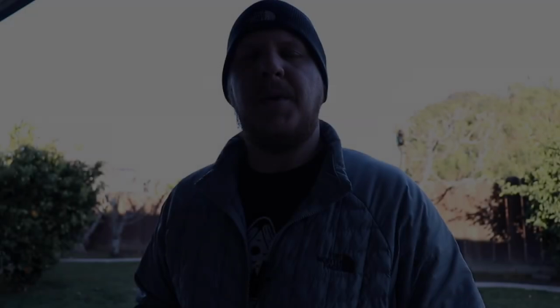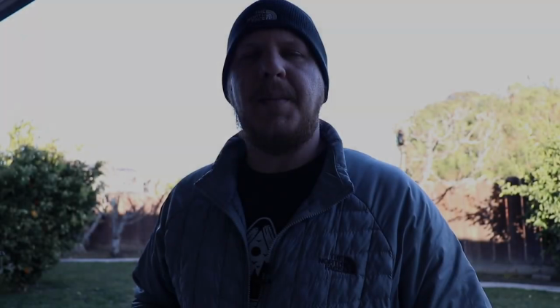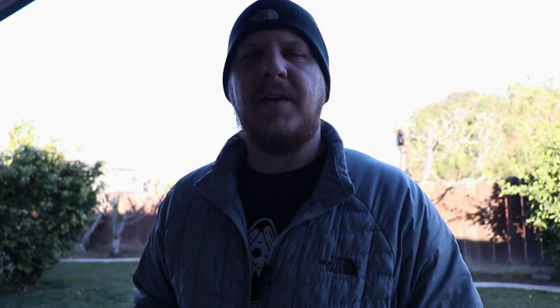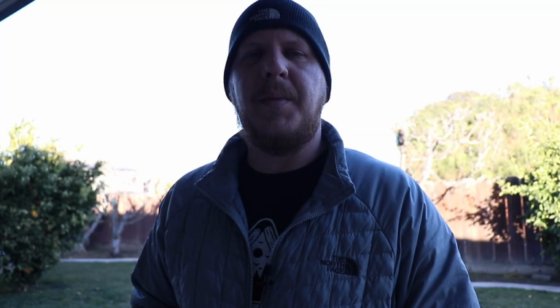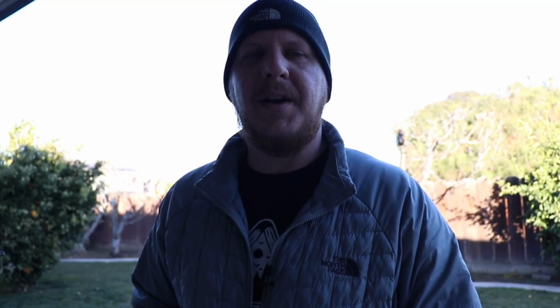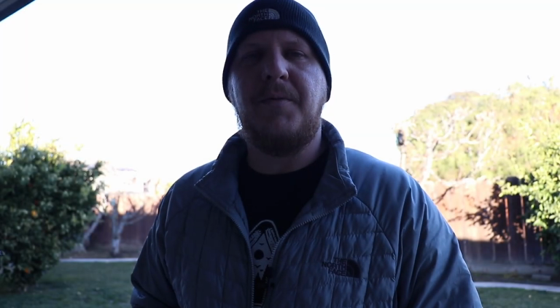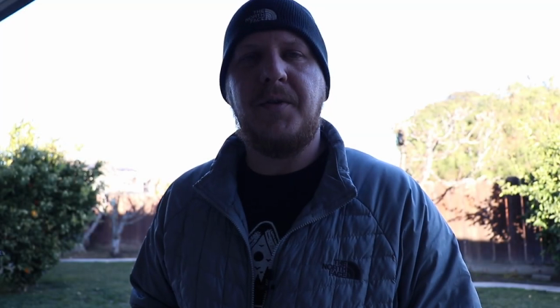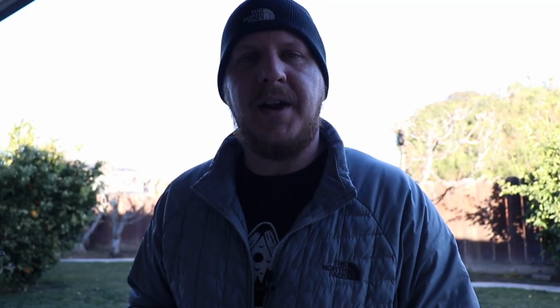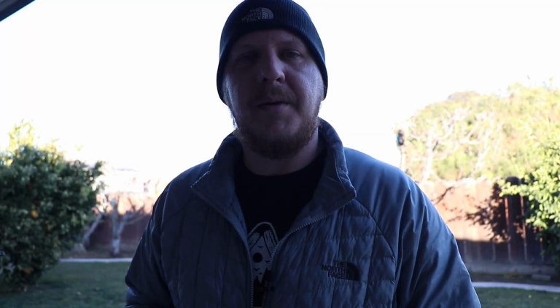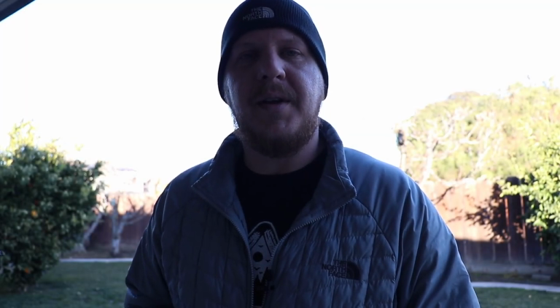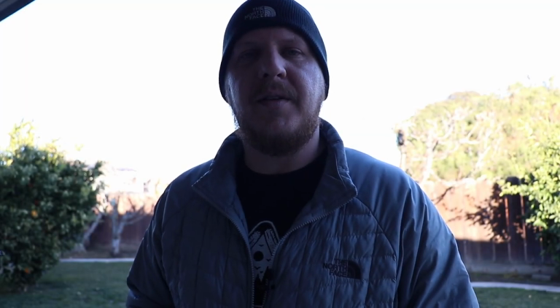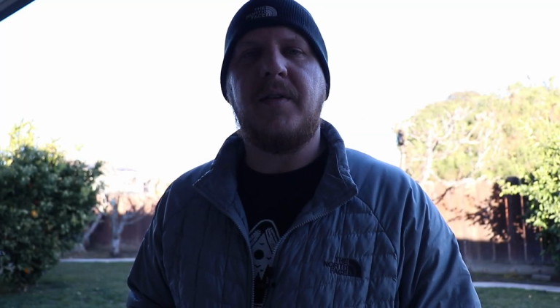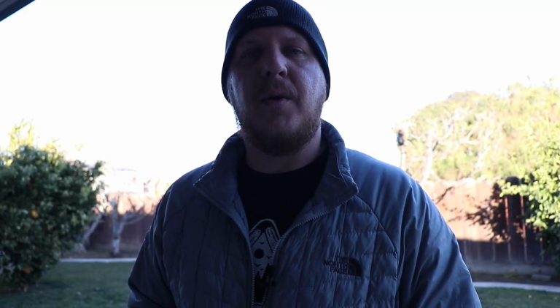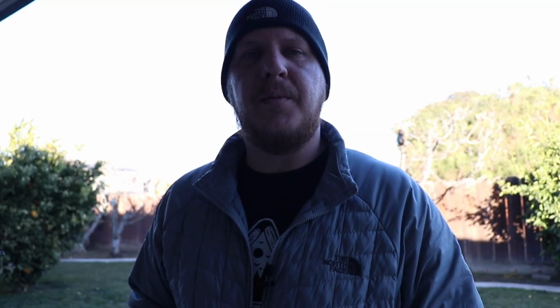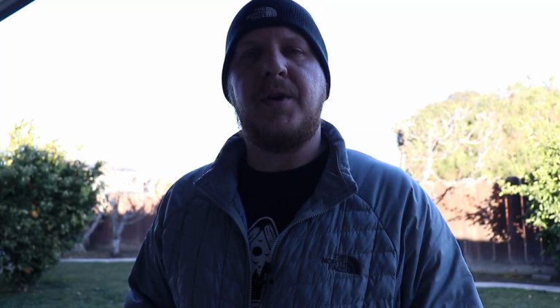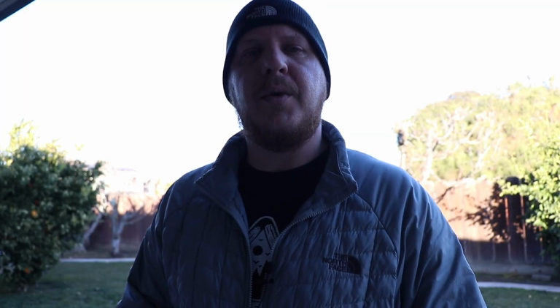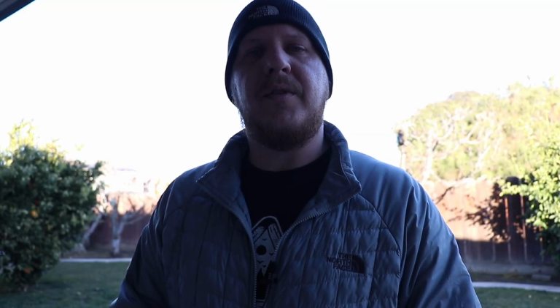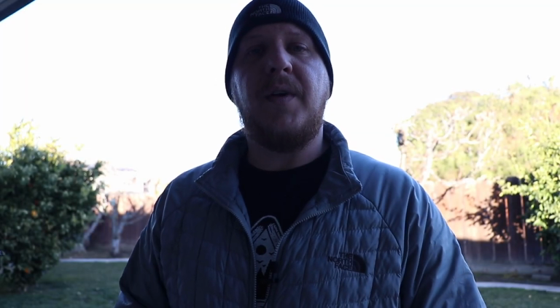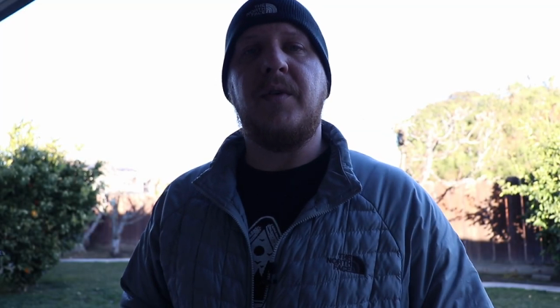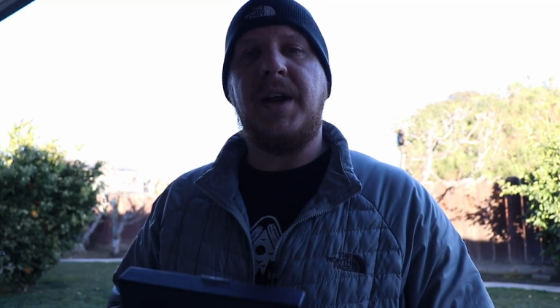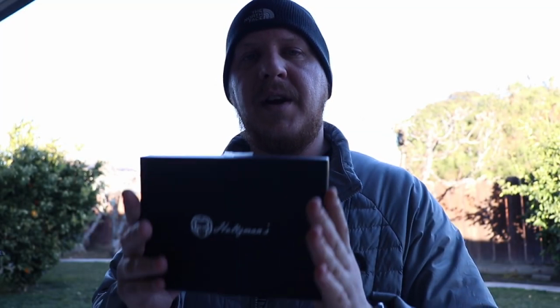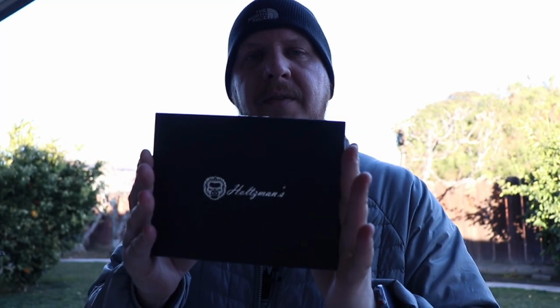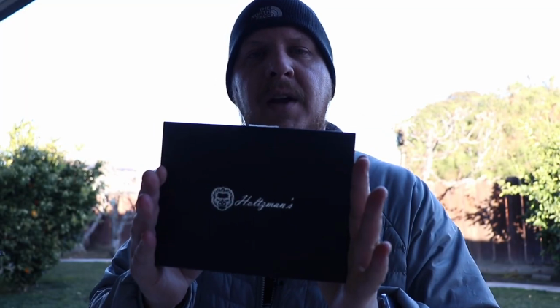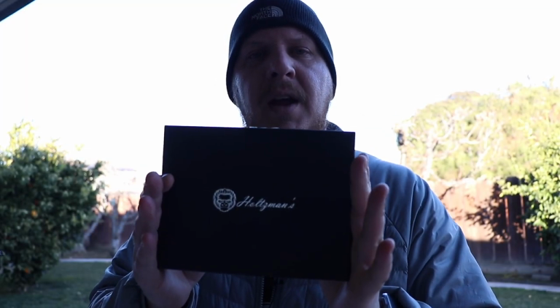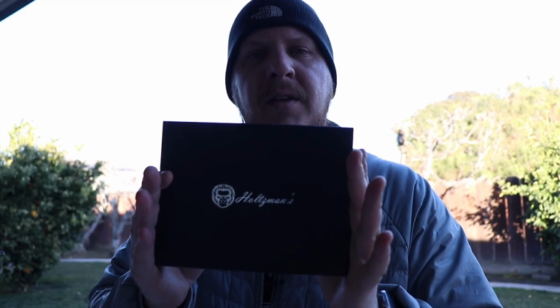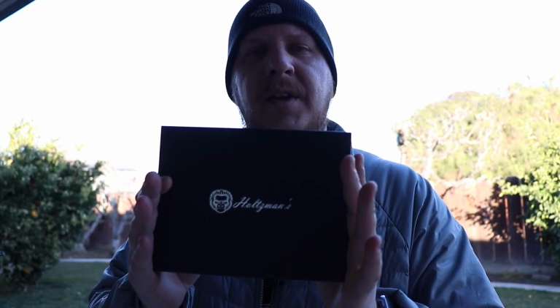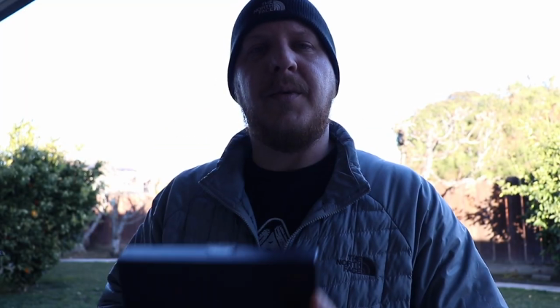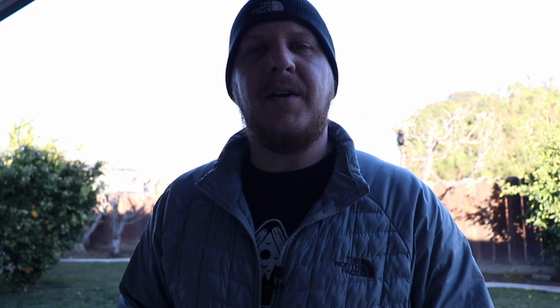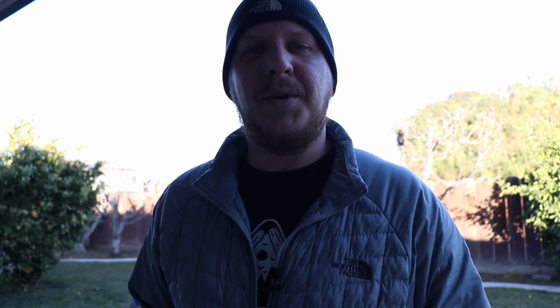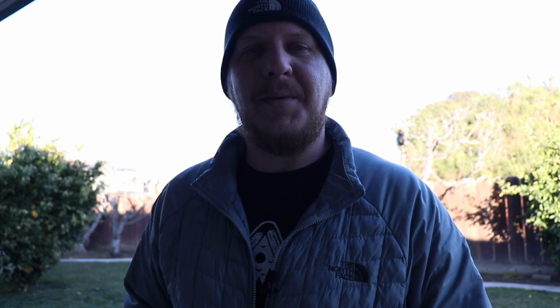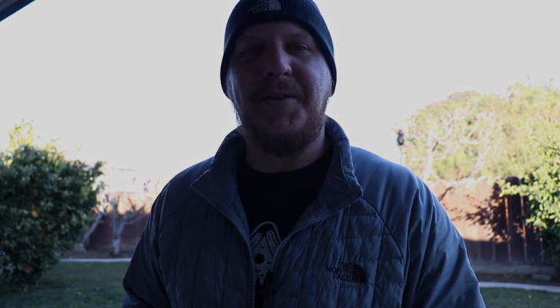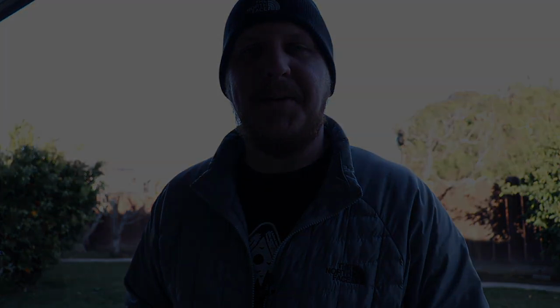Welcome back everybody. I'm Joe. Today I'm going to be testing out the Holtzman Gorilla Survival Neck Knife. Stick around and we'll get right to it.